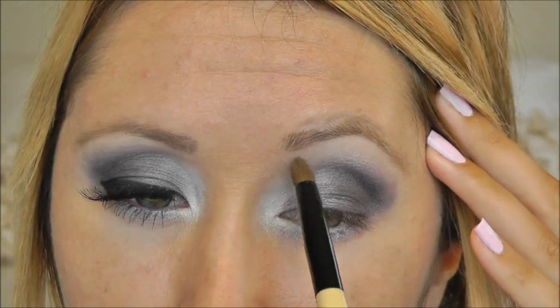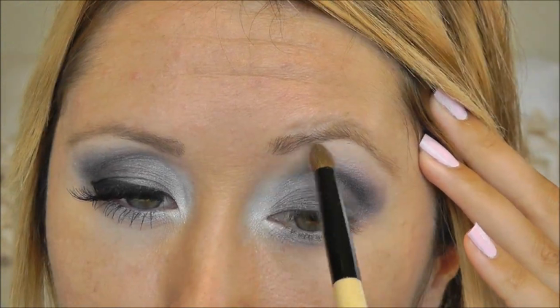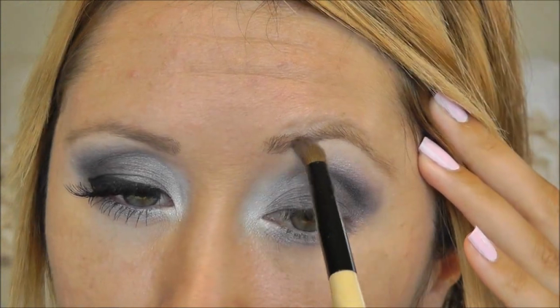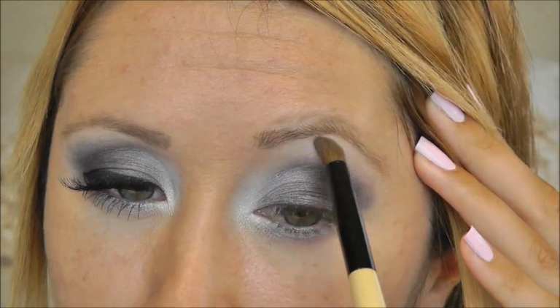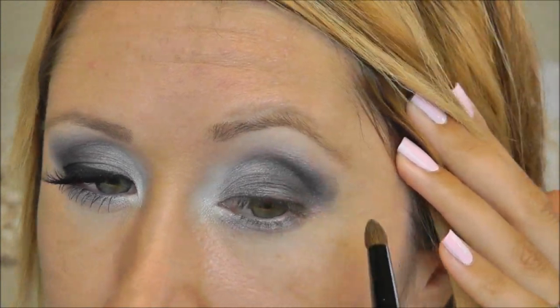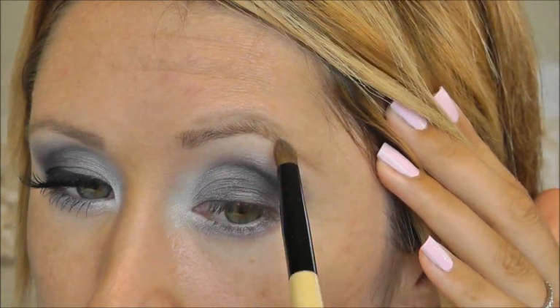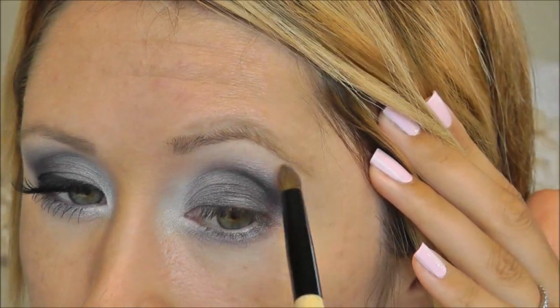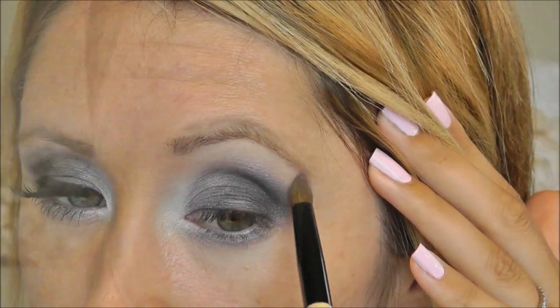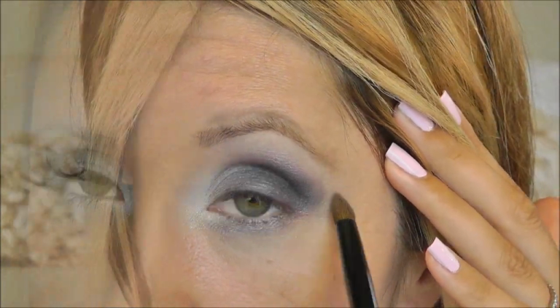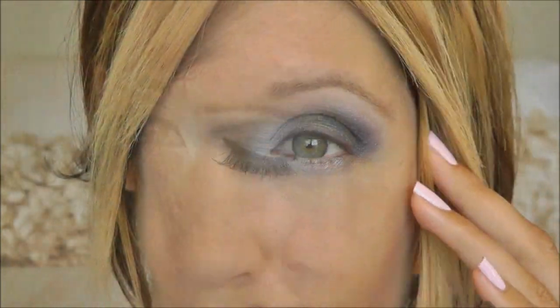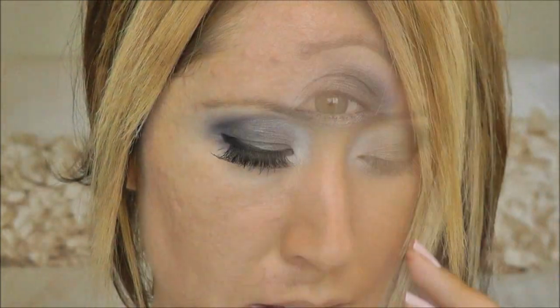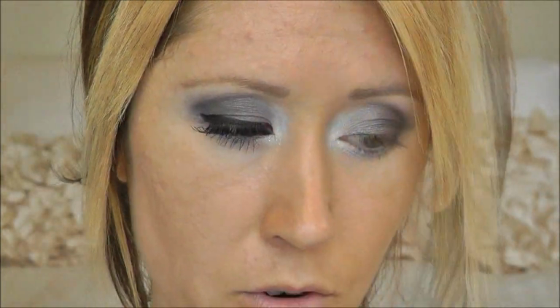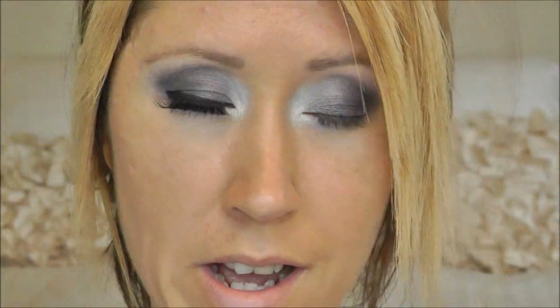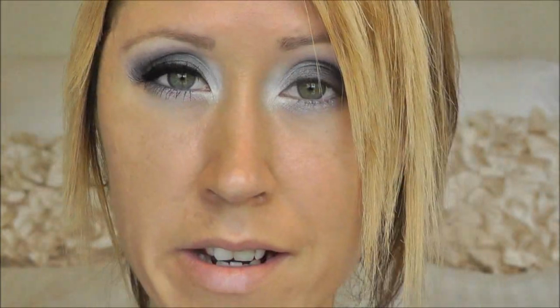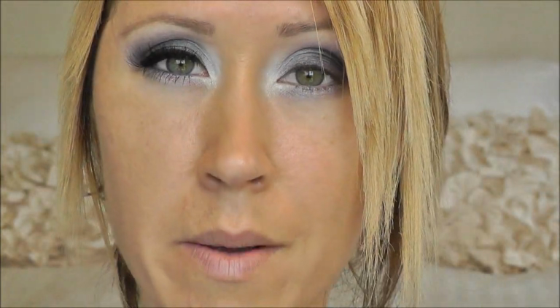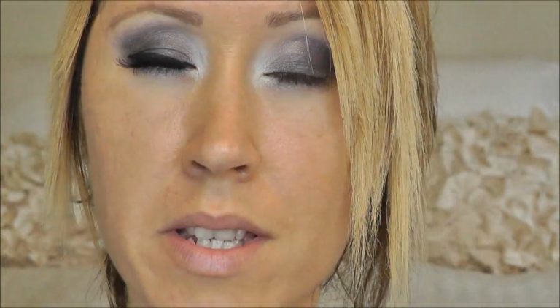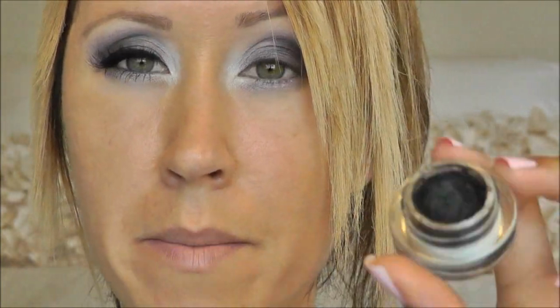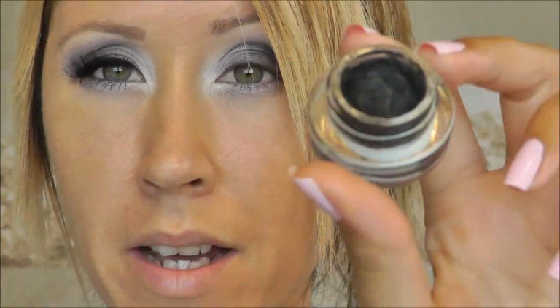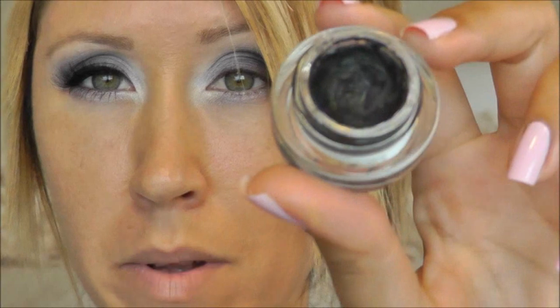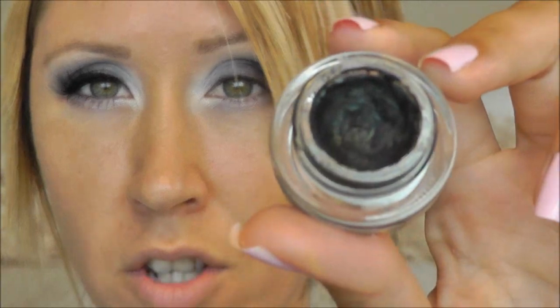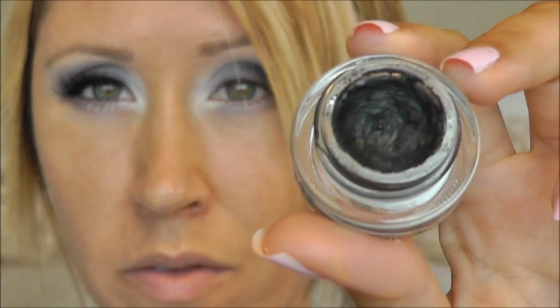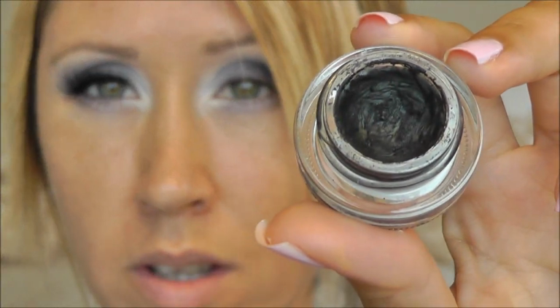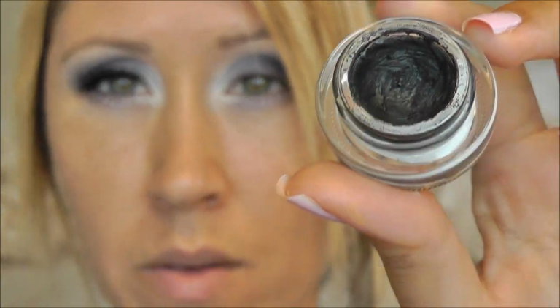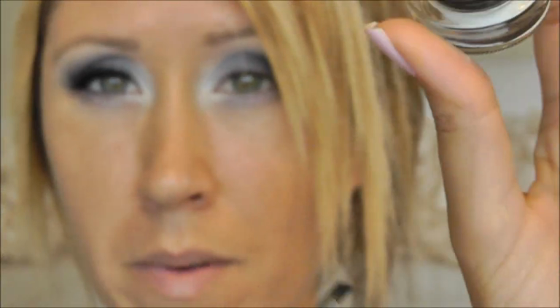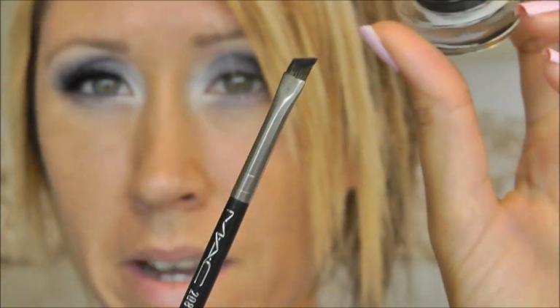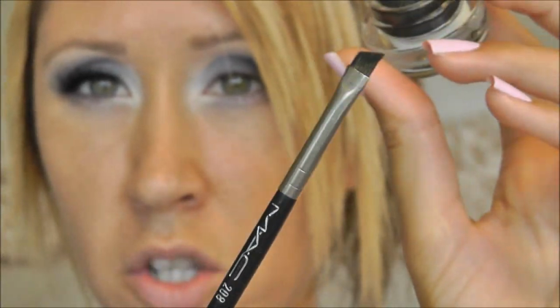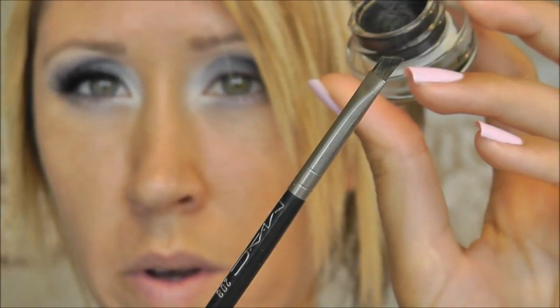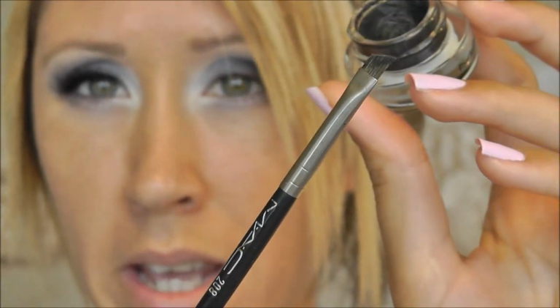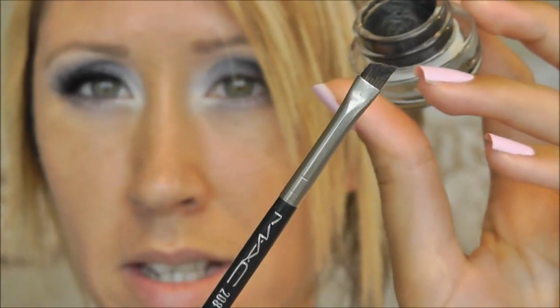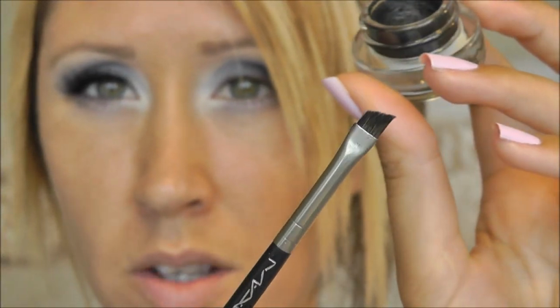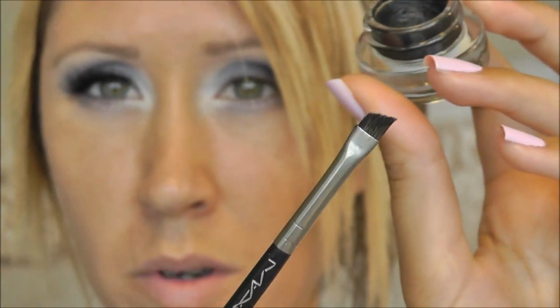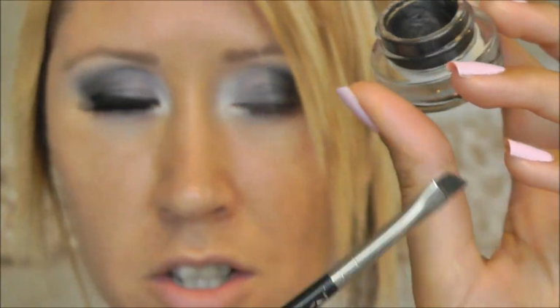For eyeliner I'm using my MAC Black Track Fluid Line with my MAC 208 angle brush.